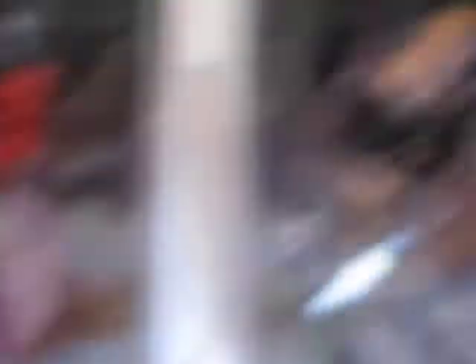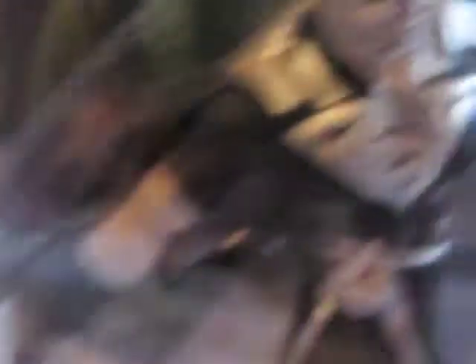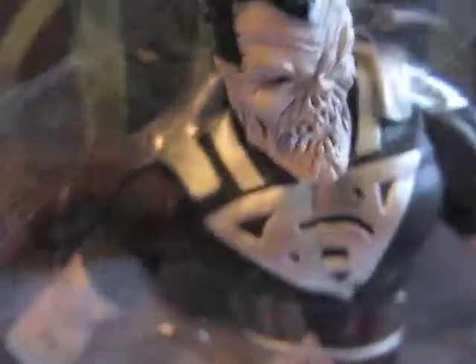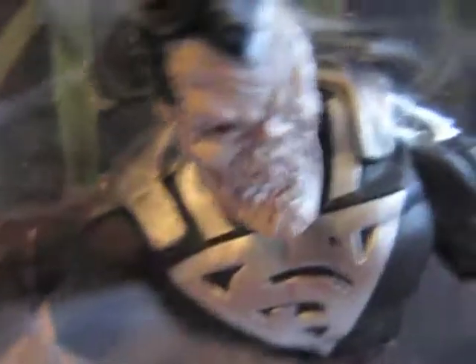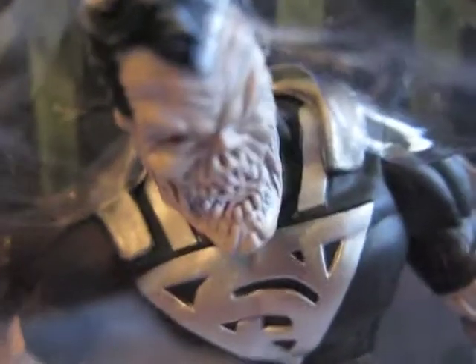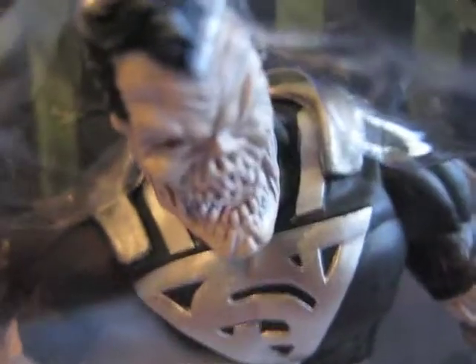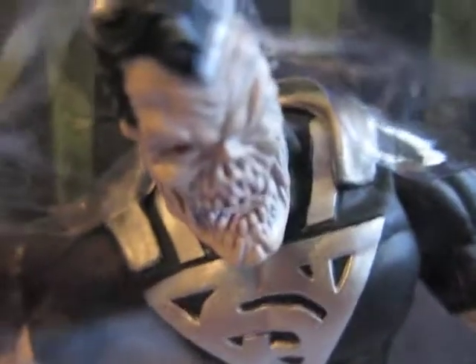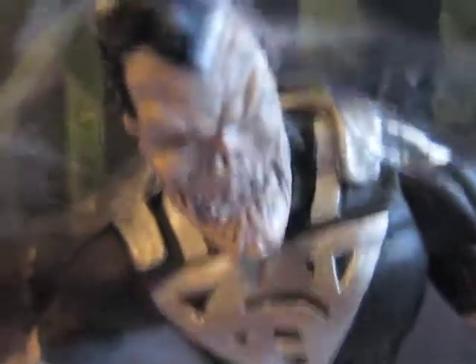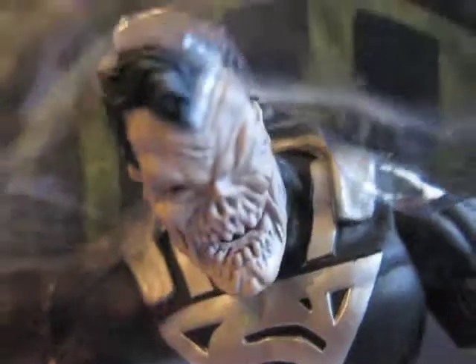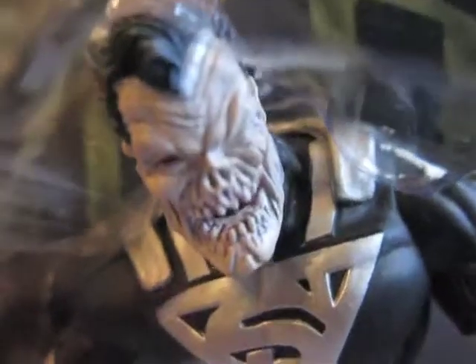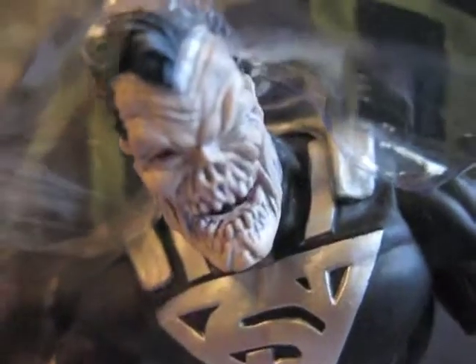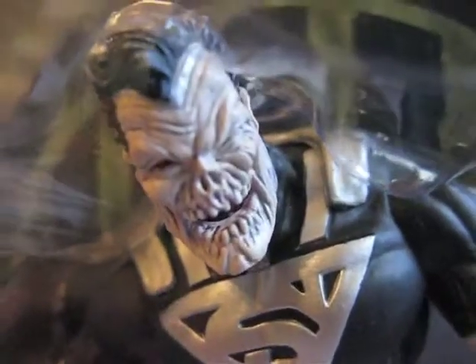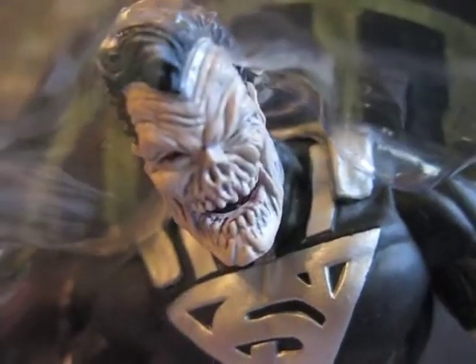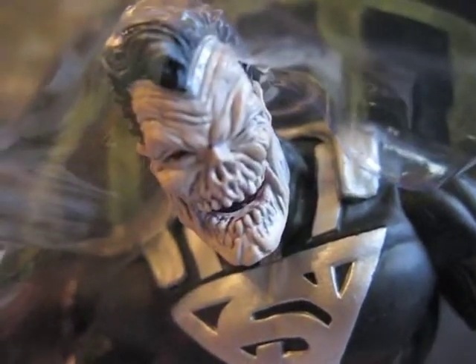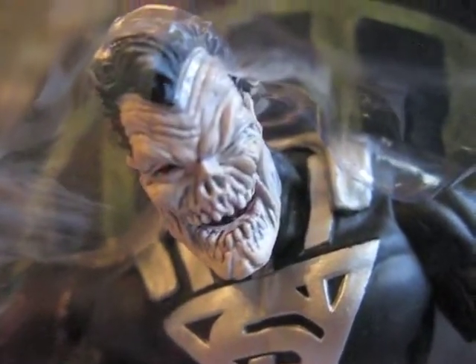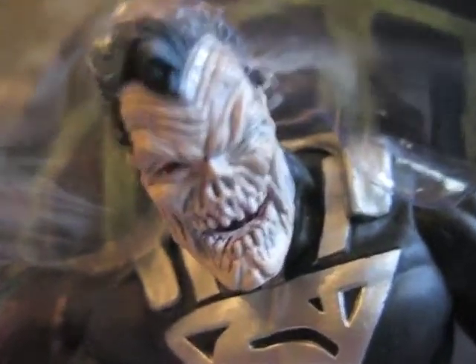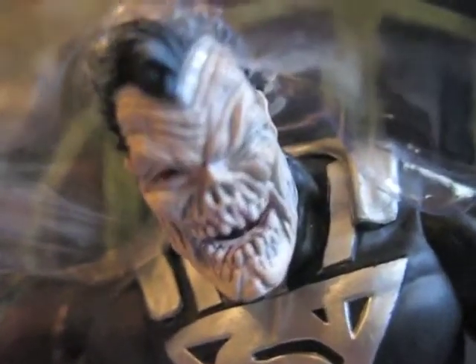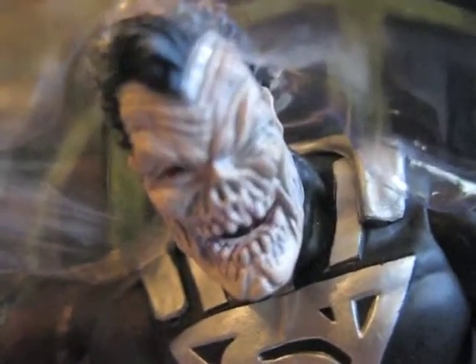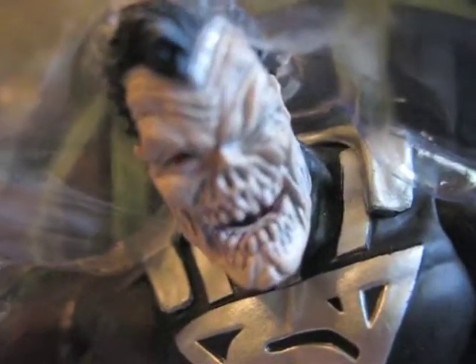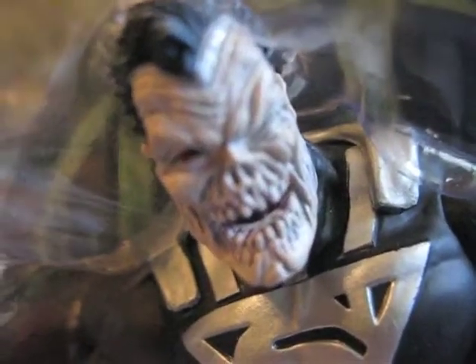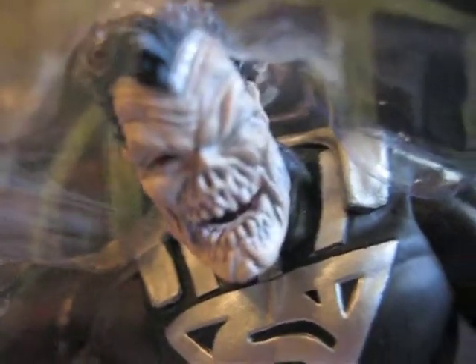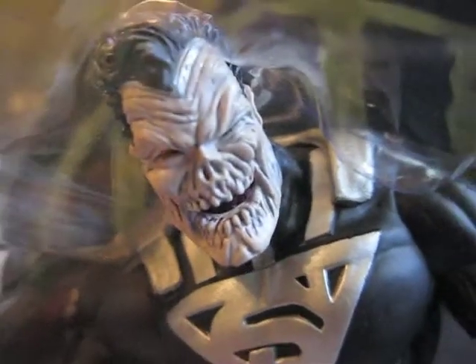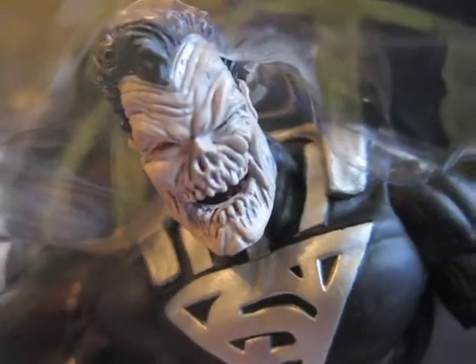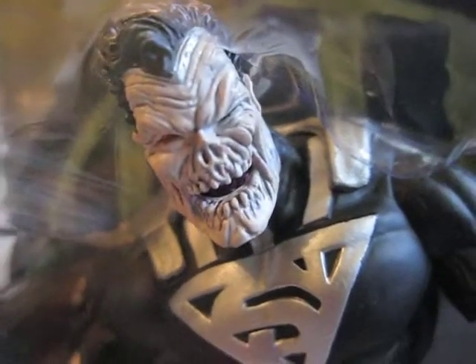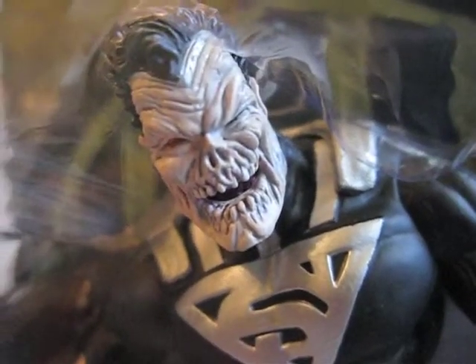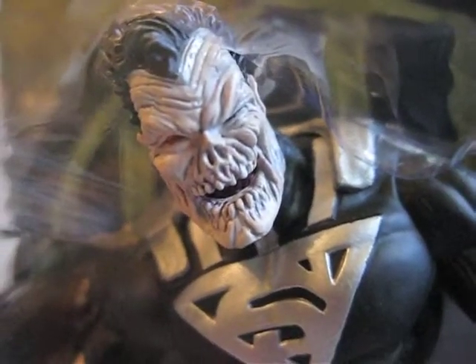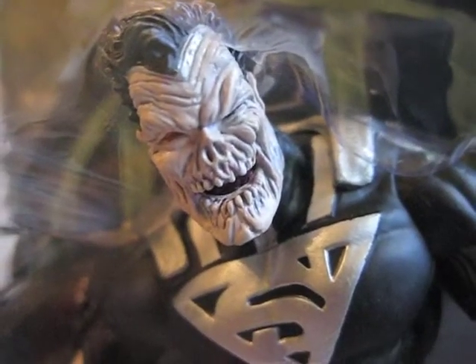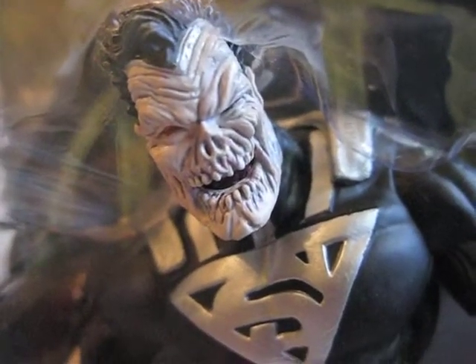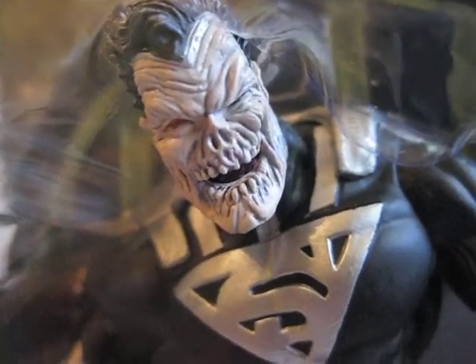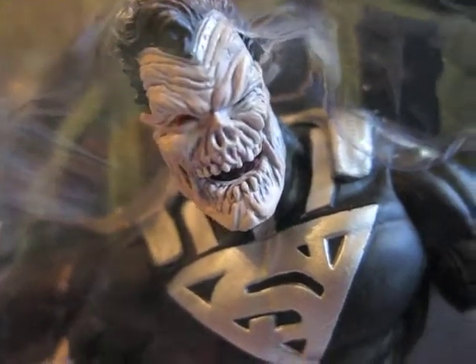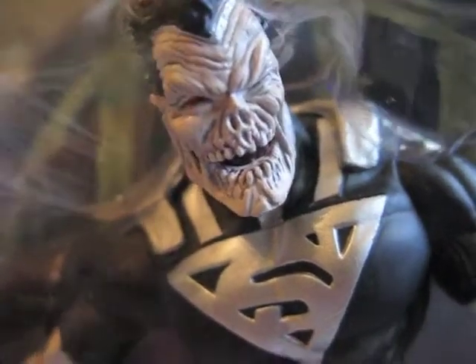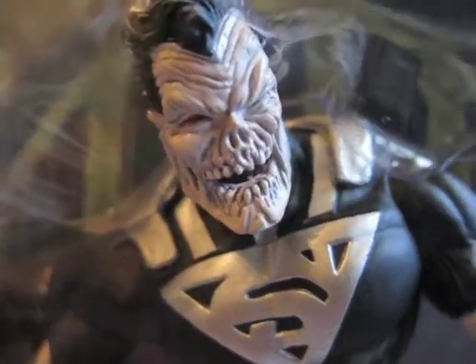And here is Earth 2 Superman. That is what his face looks like.